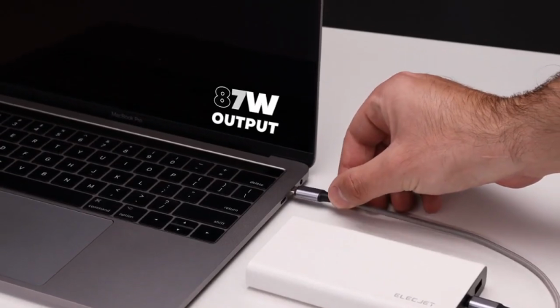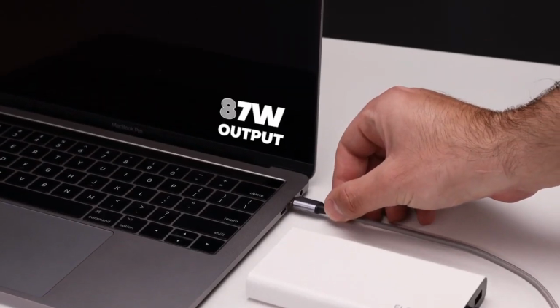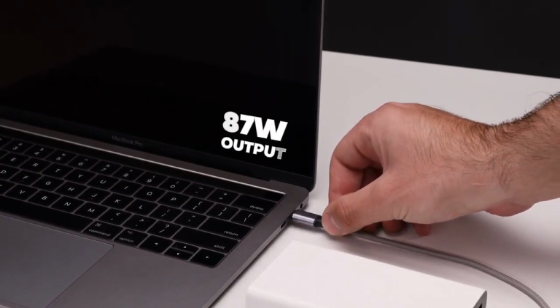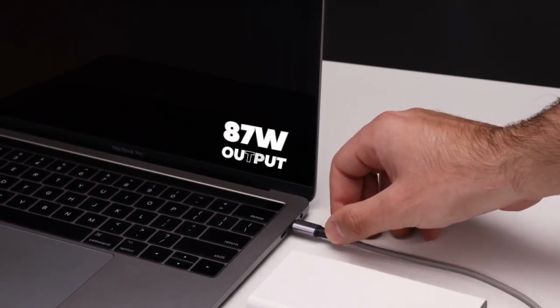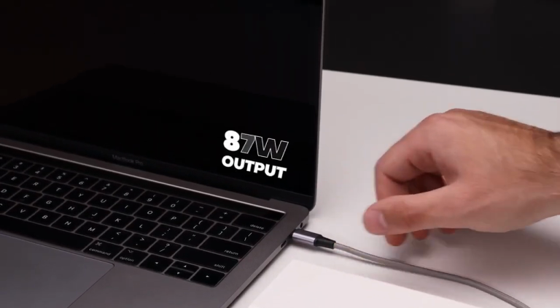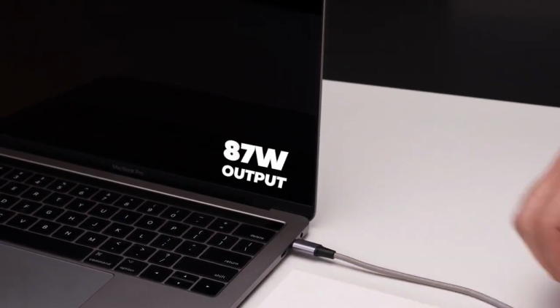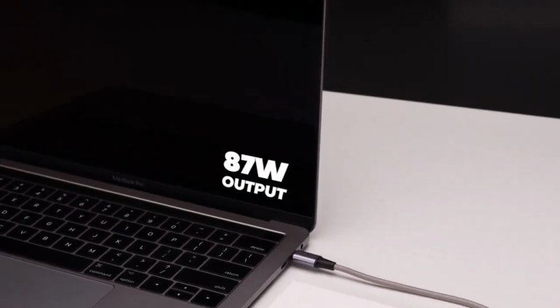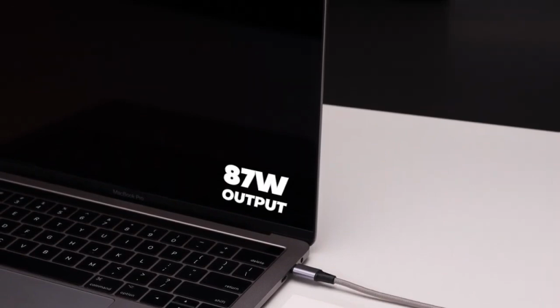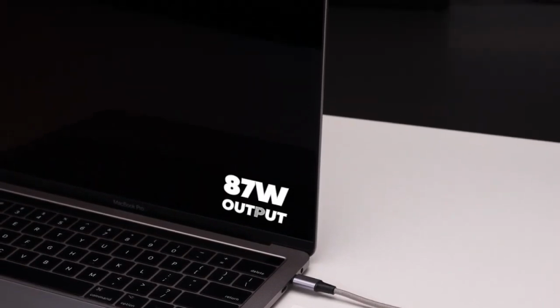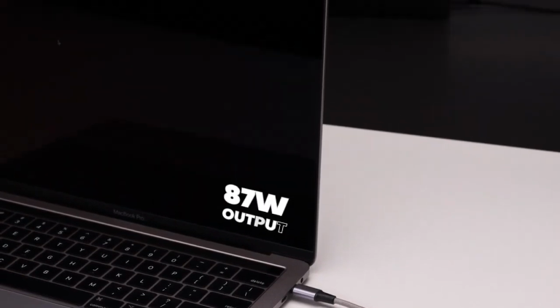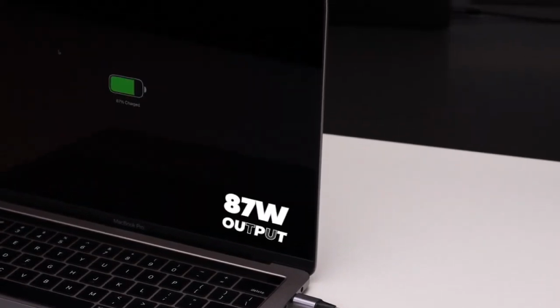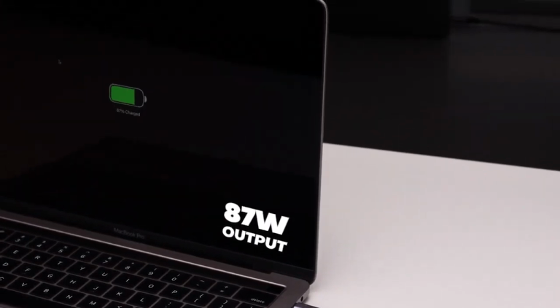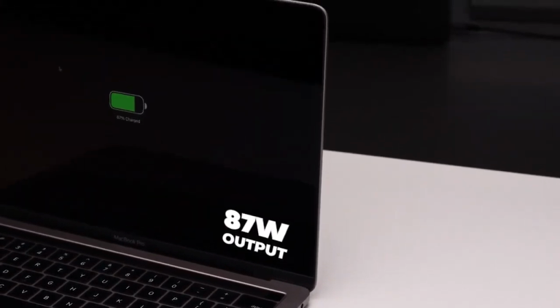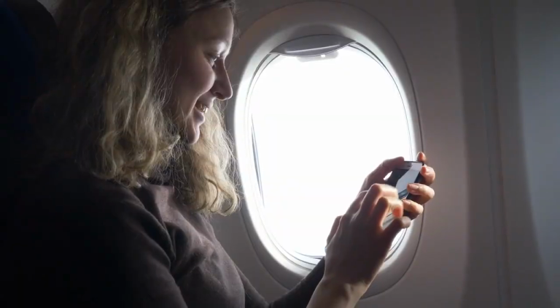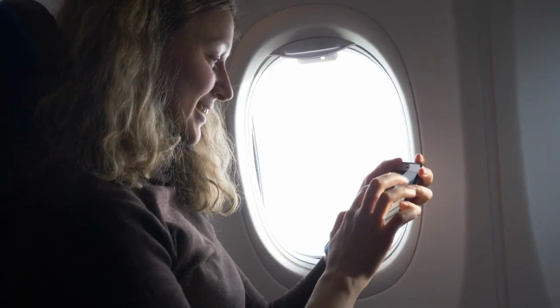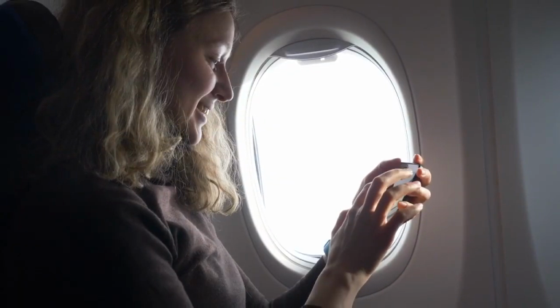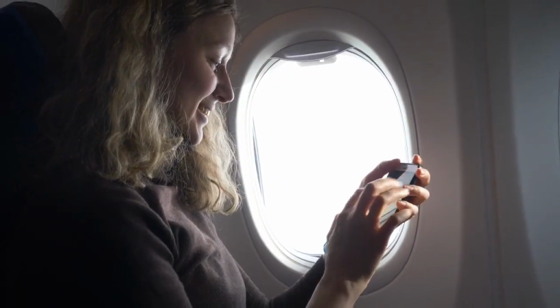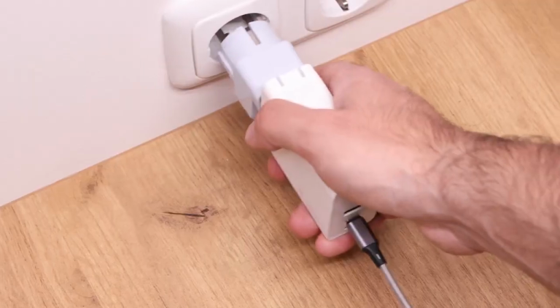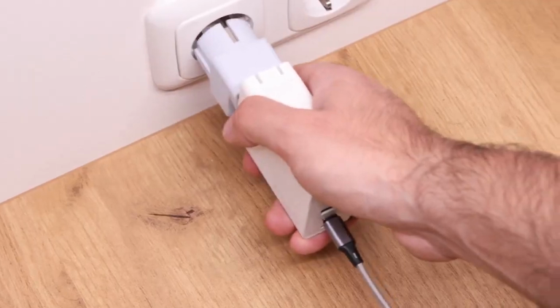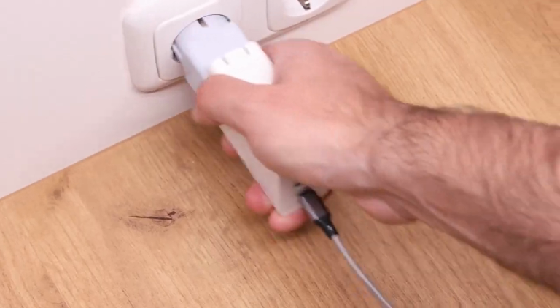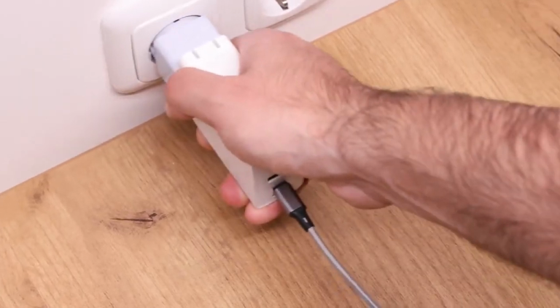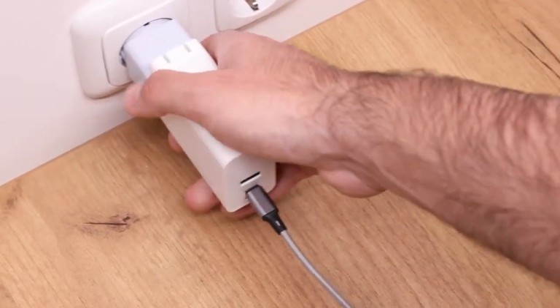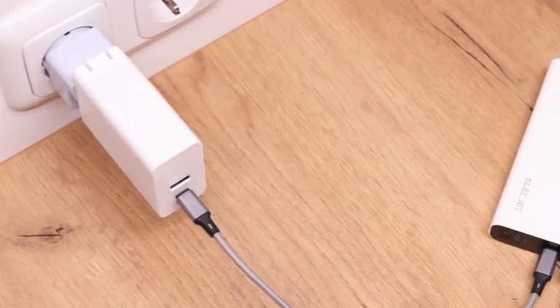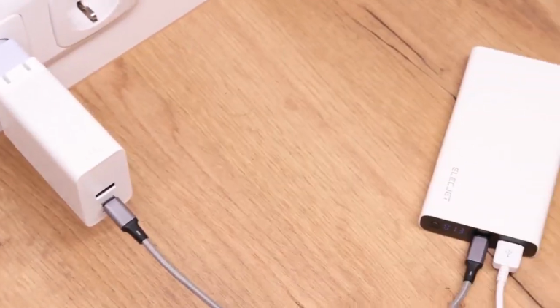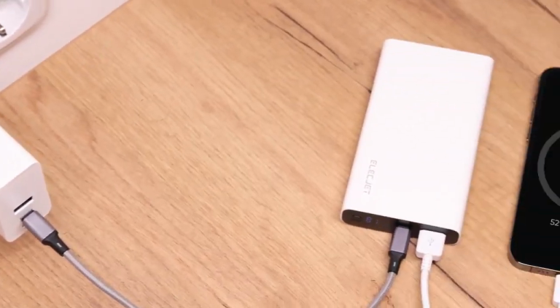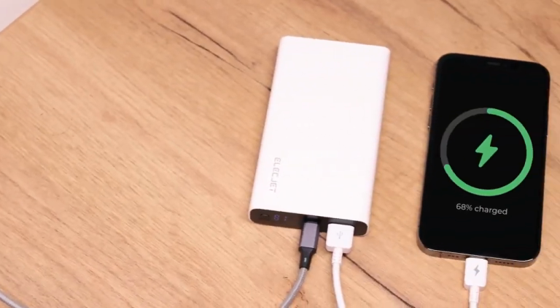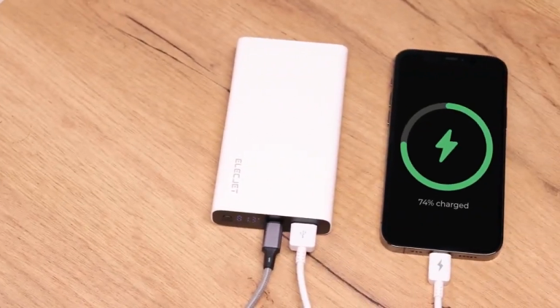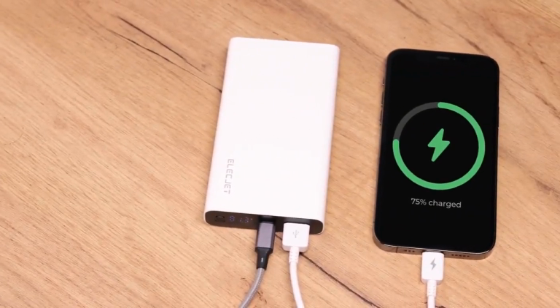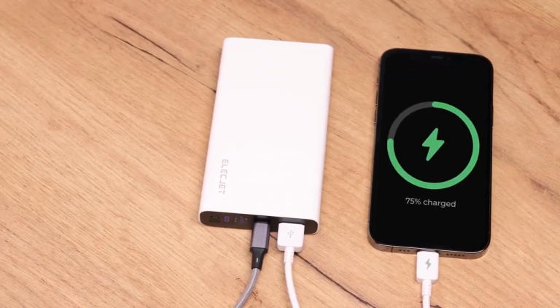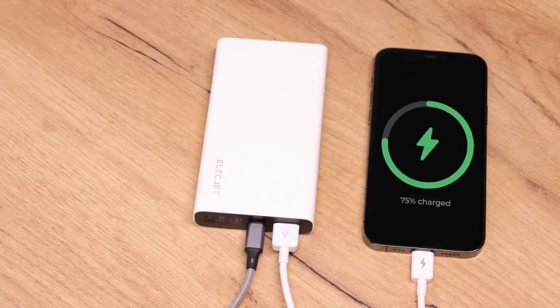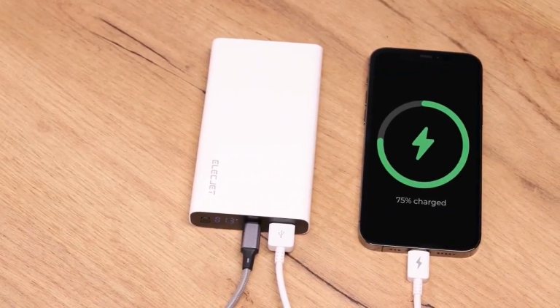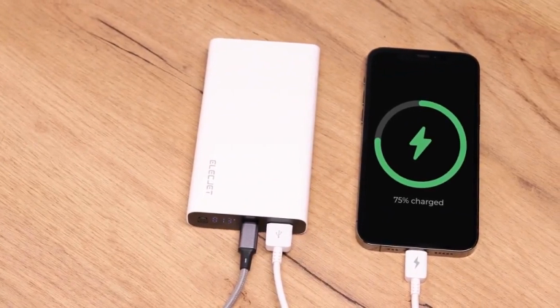According to Elecjet, Apollo Ultra lasts over 2,500 charging cycles — that's almost seven years of daily use.